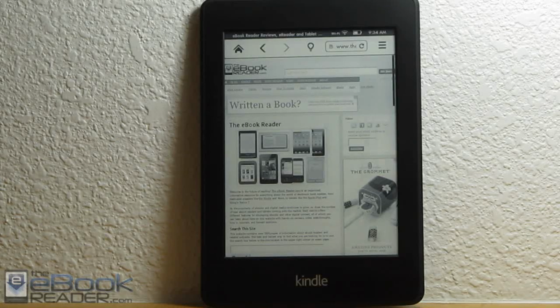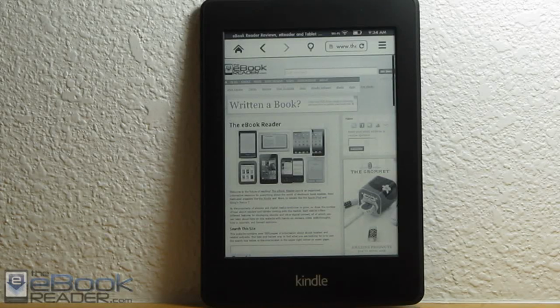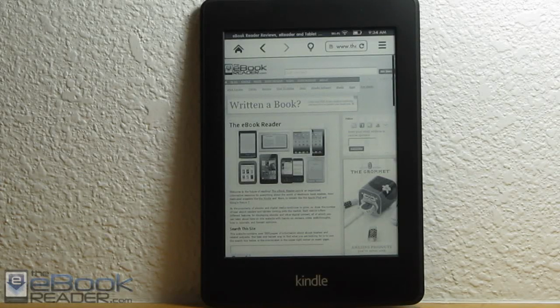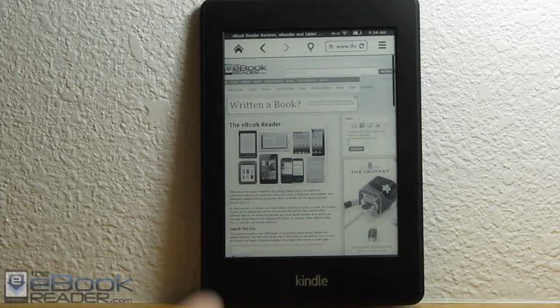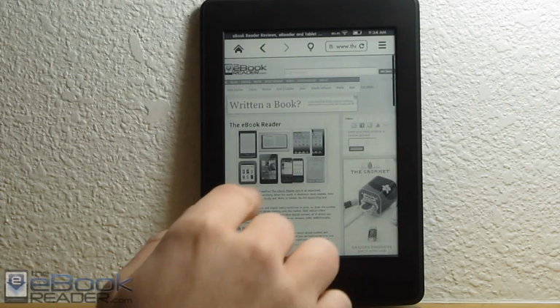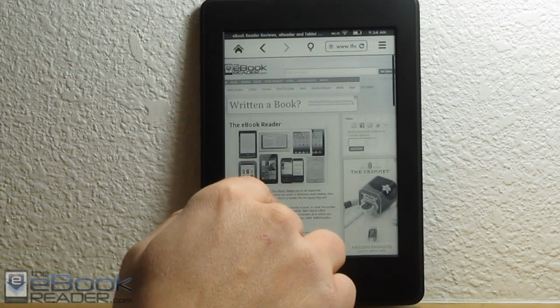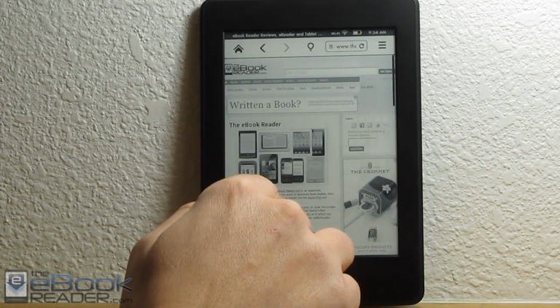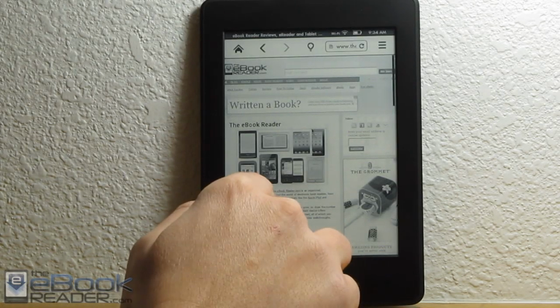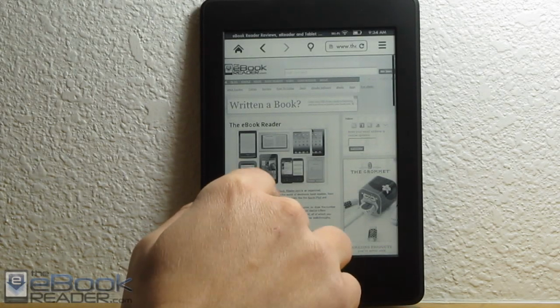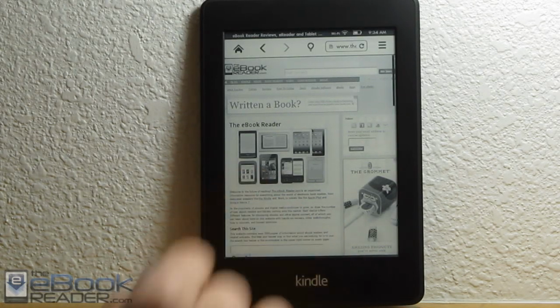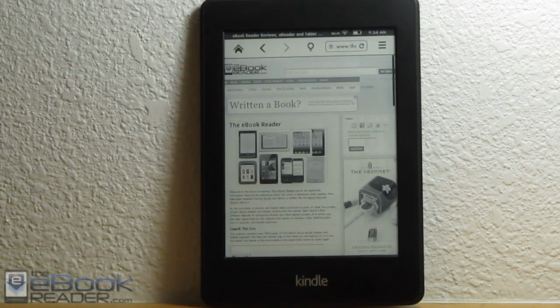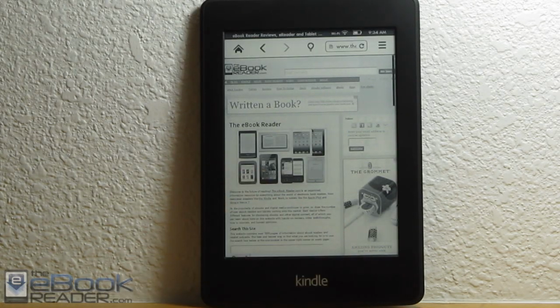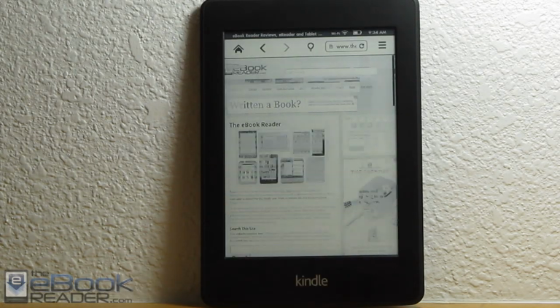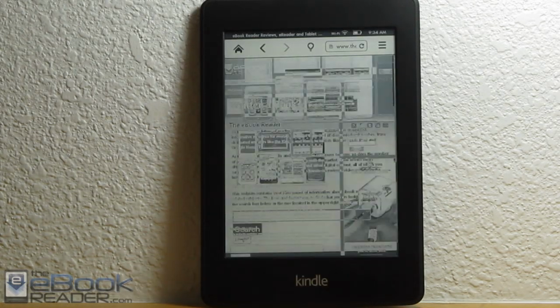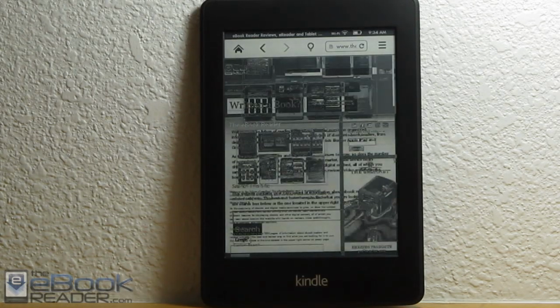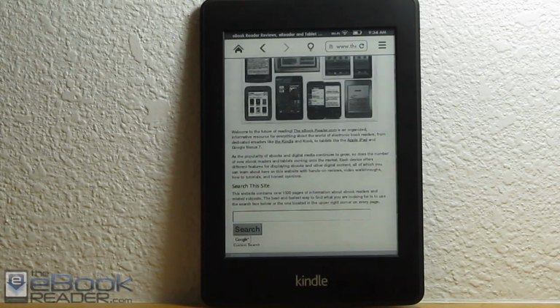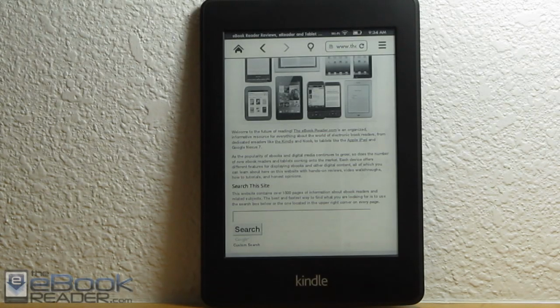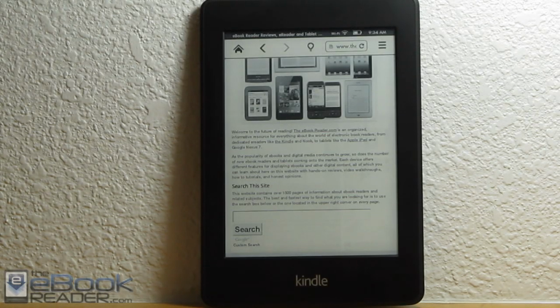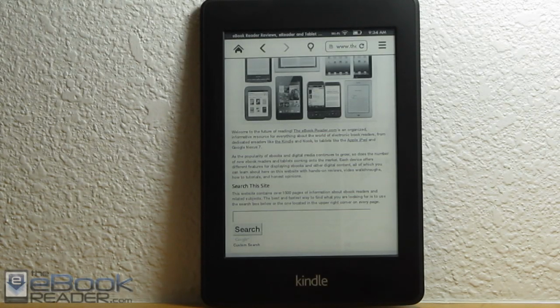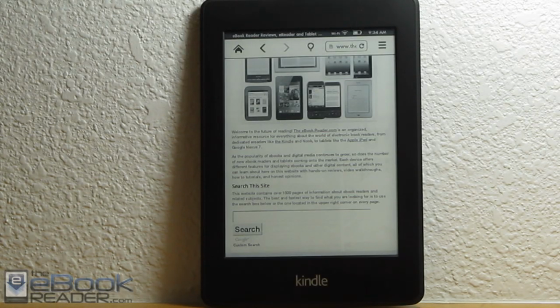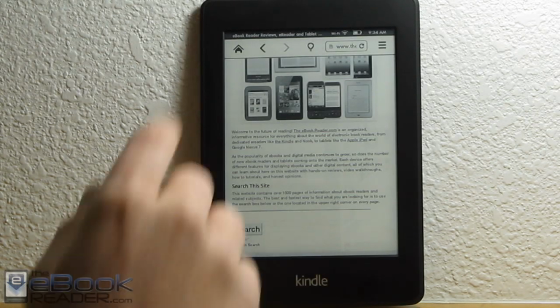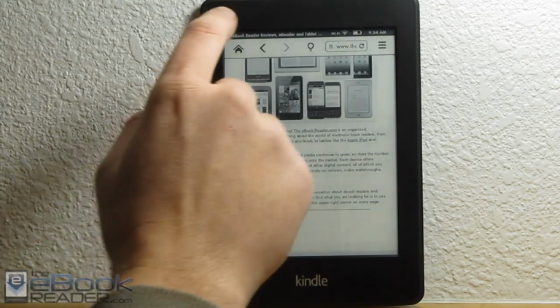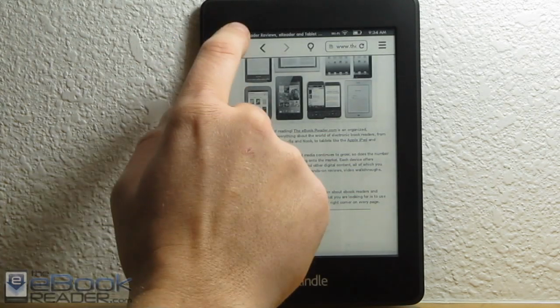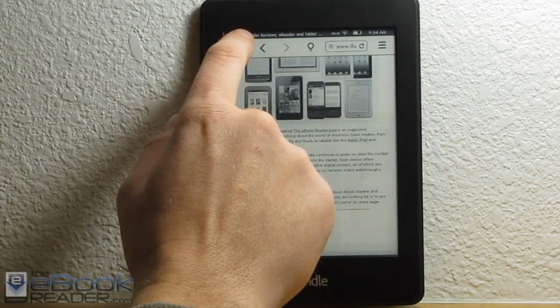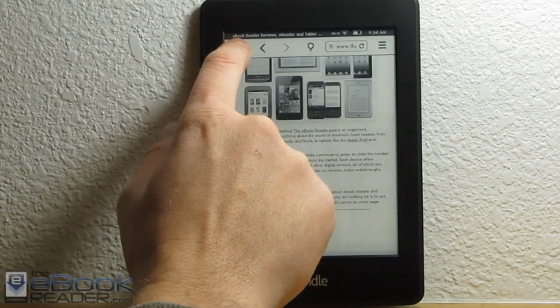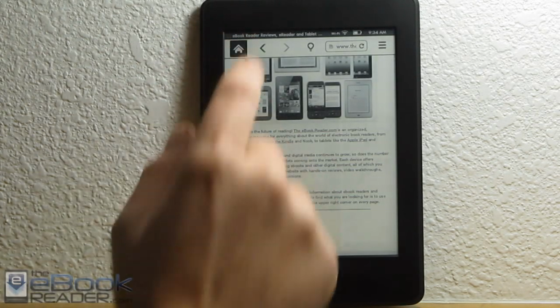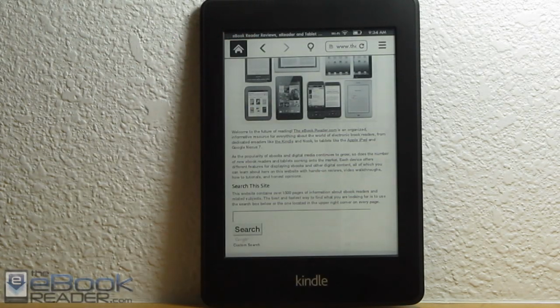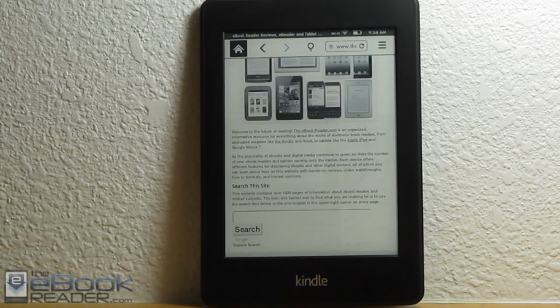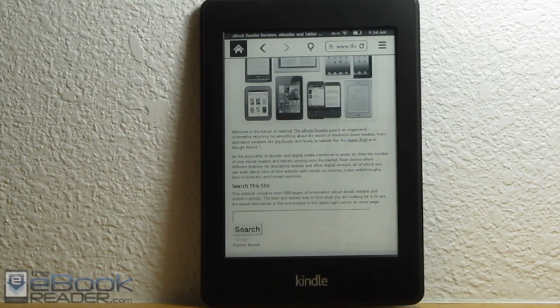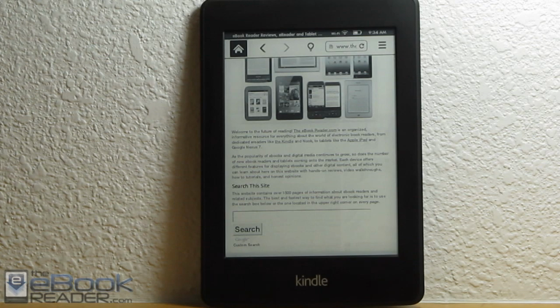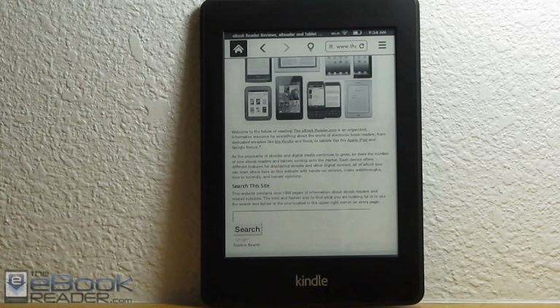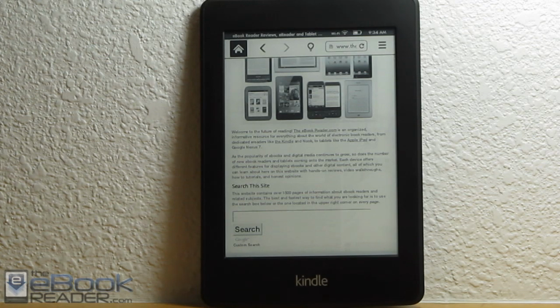Hi everyone, I'm Nathan from ebookreader.com. For this video, I'm going to give you guys a look at the Kindle Paperwhite 2.